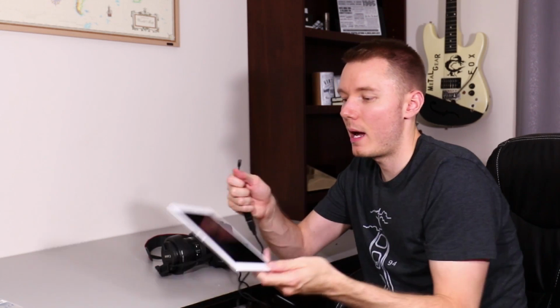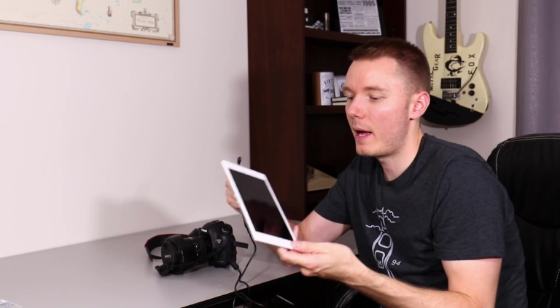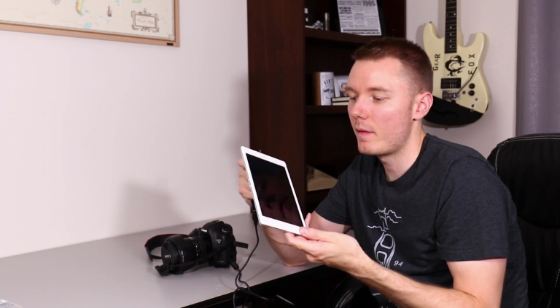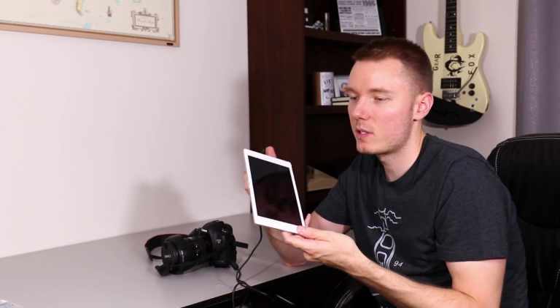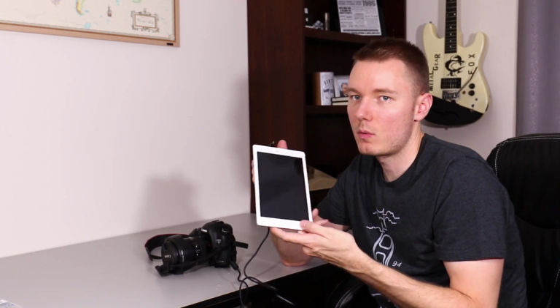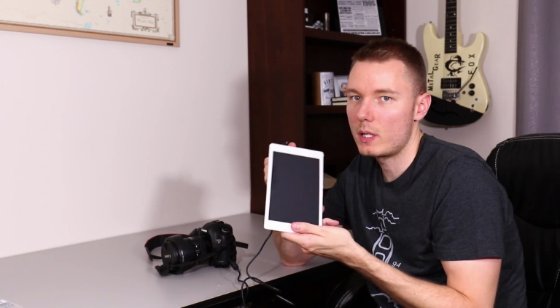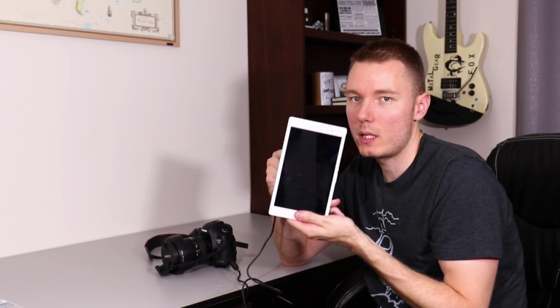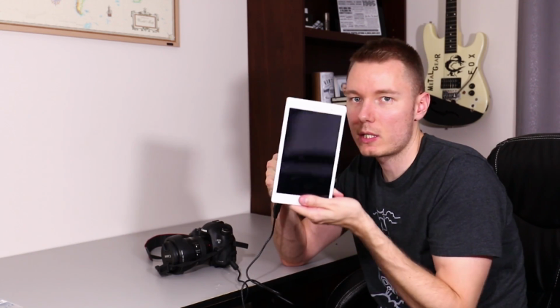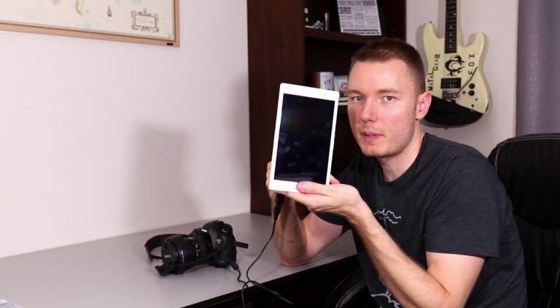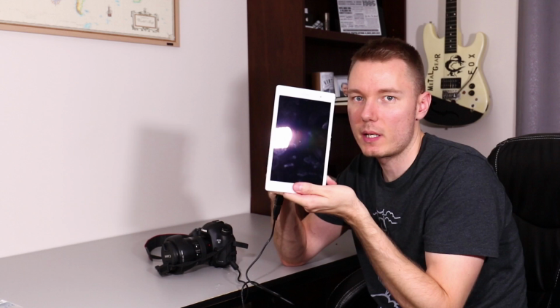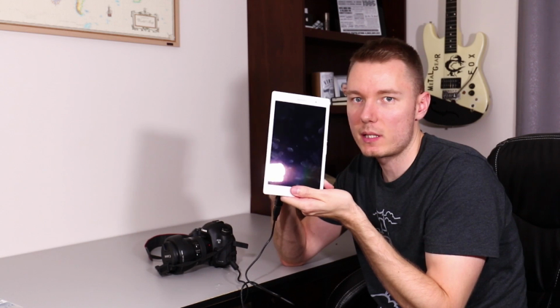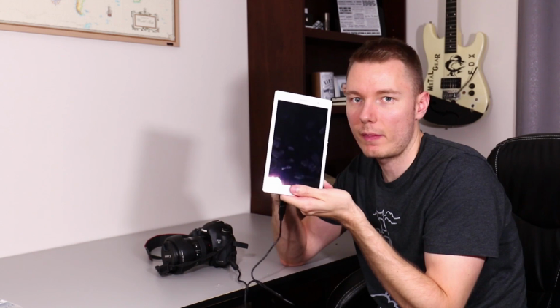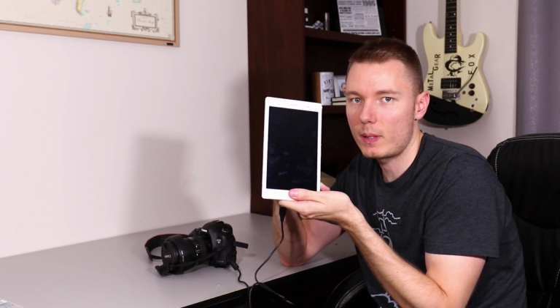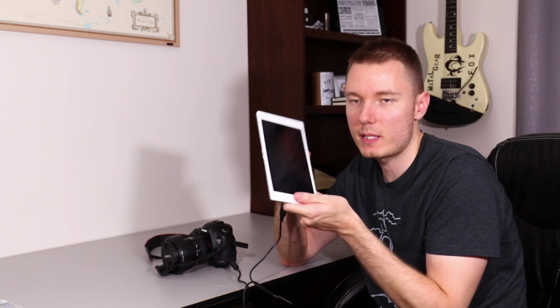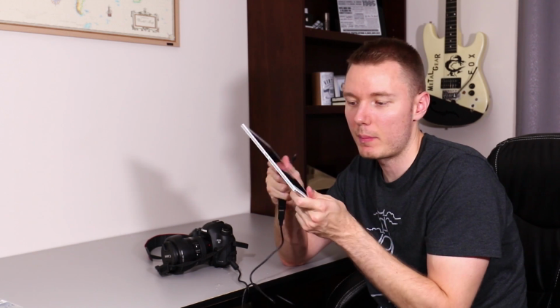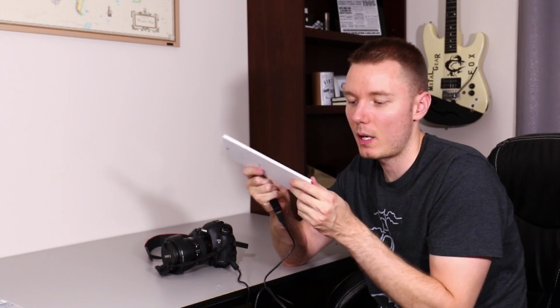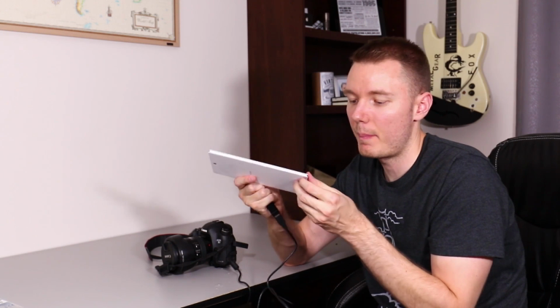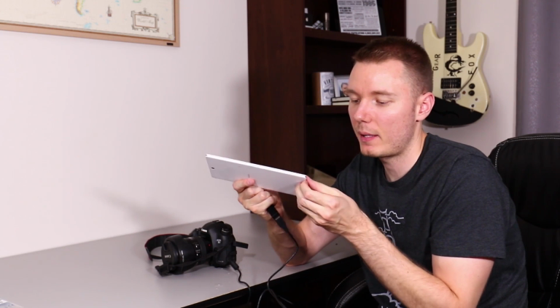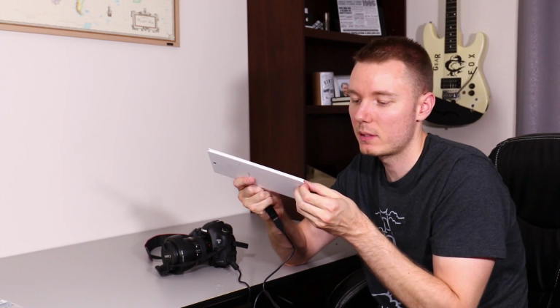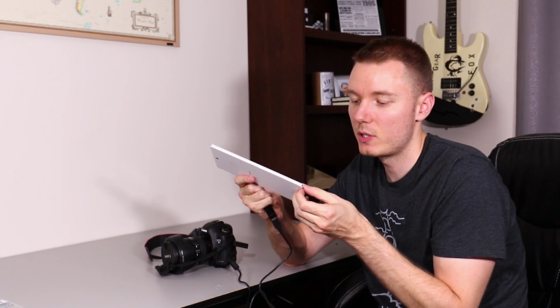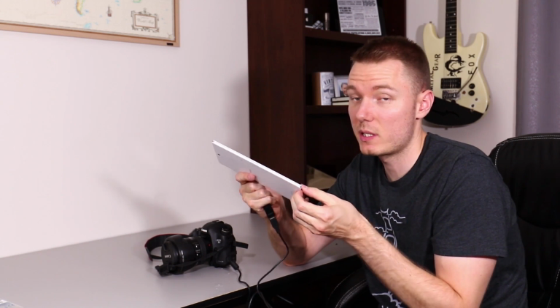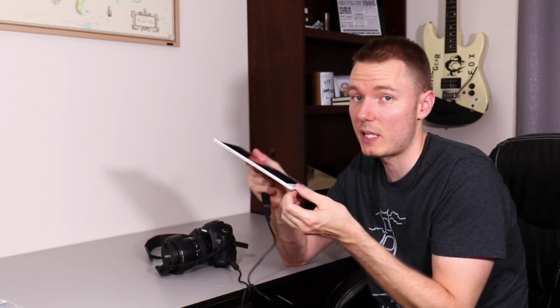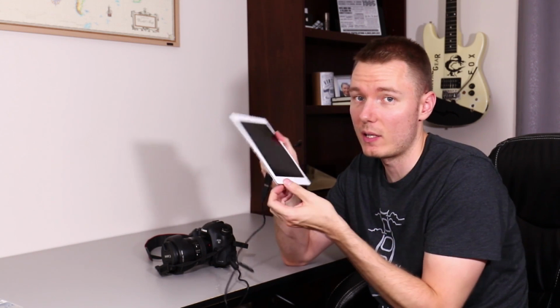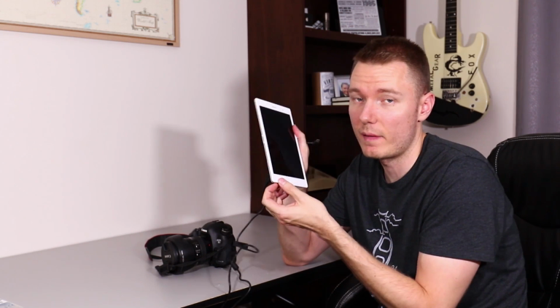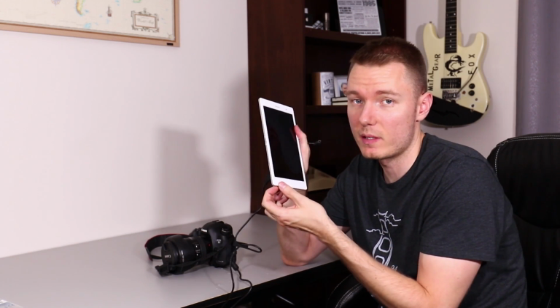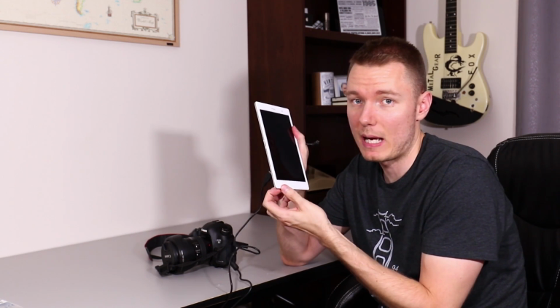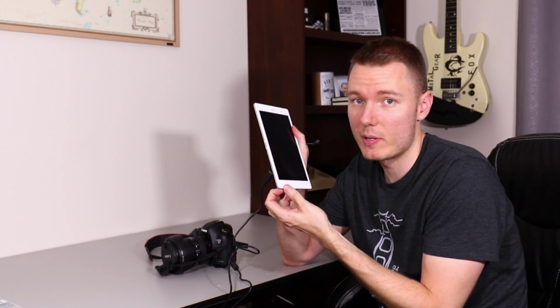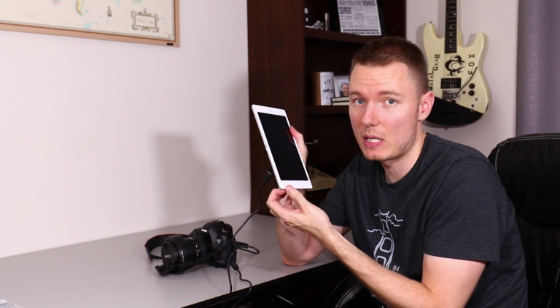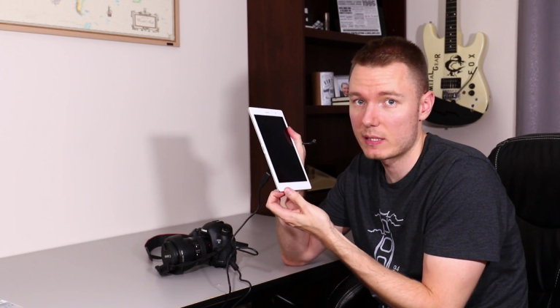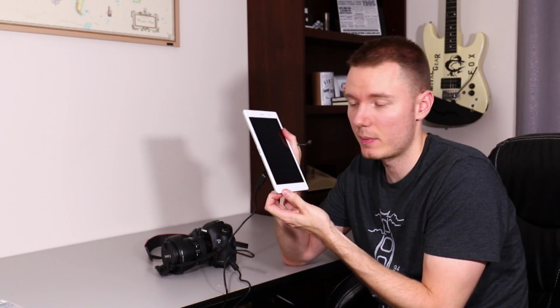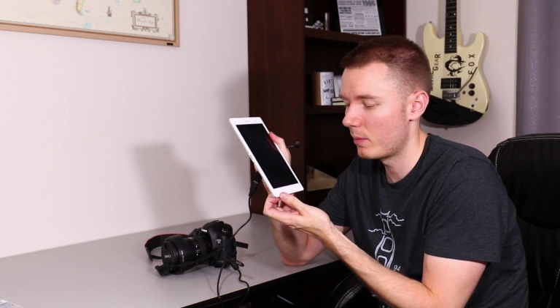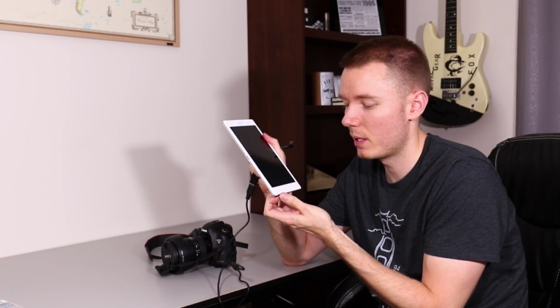I have a Sony Xperia Z3 tablet compact. Just as a side note, I think this tablet is awesome.